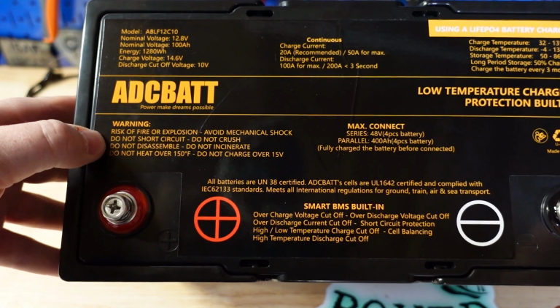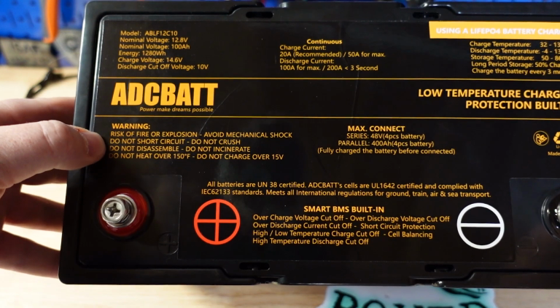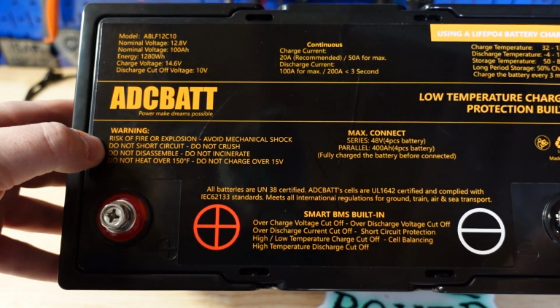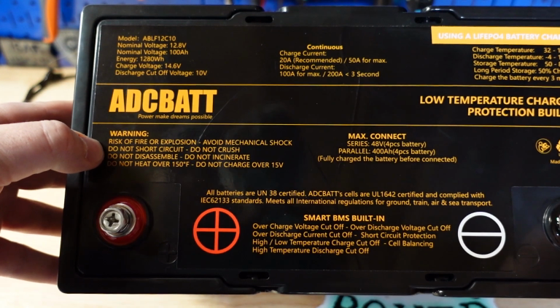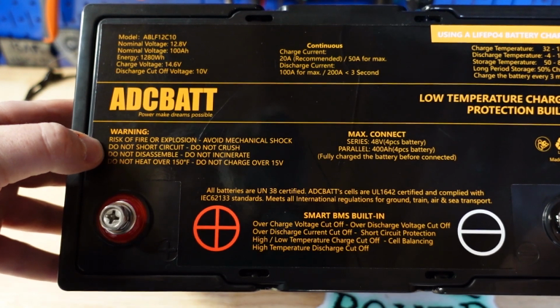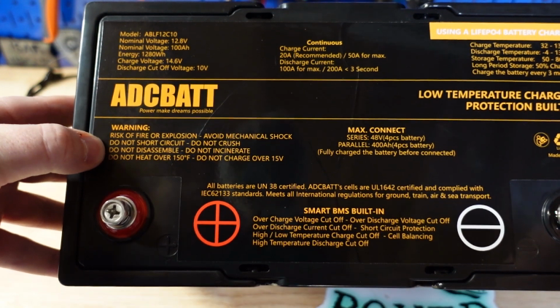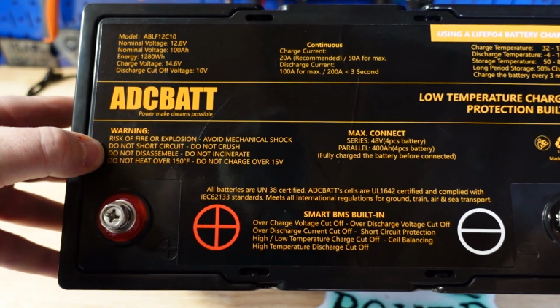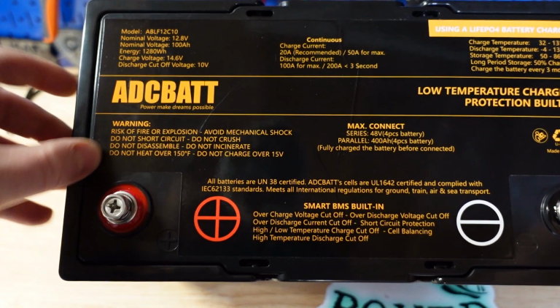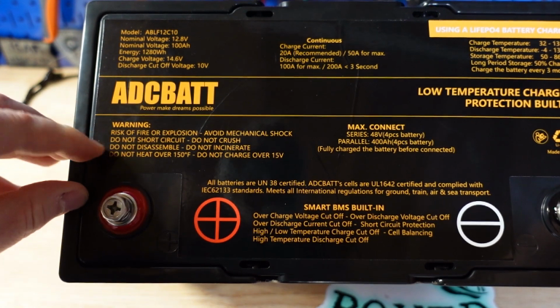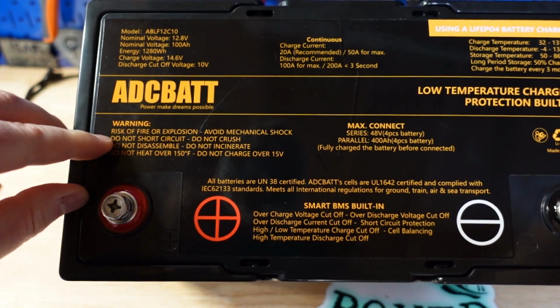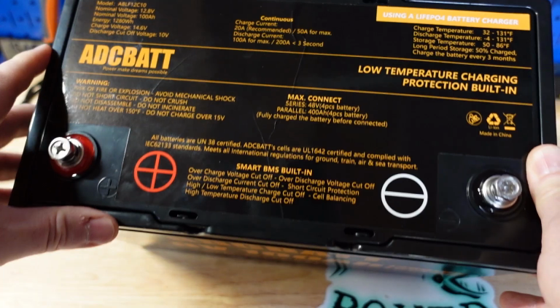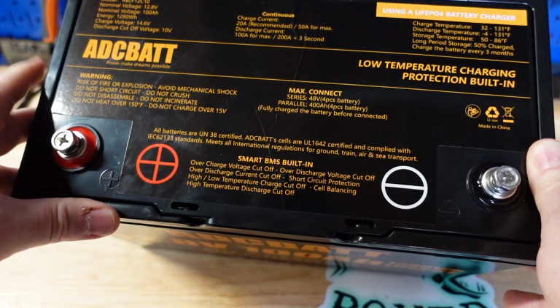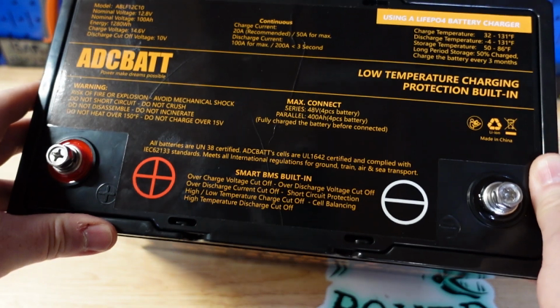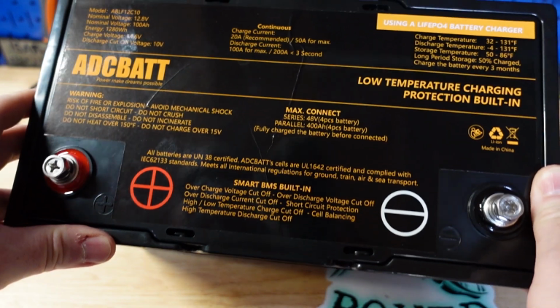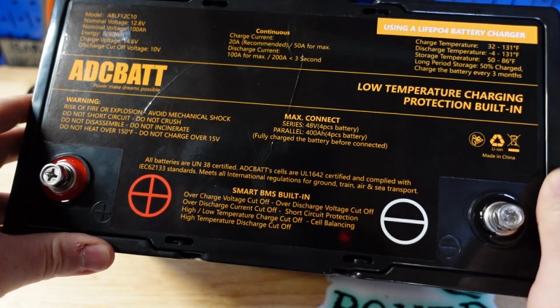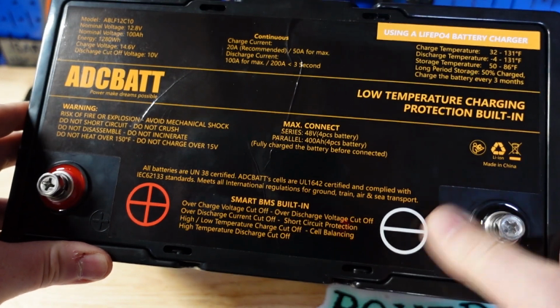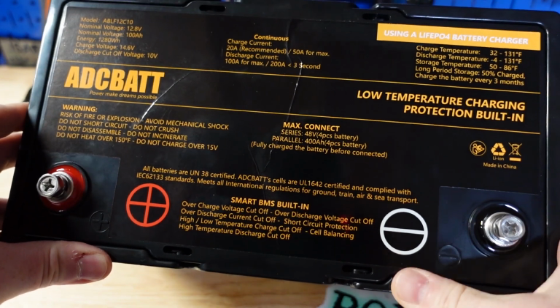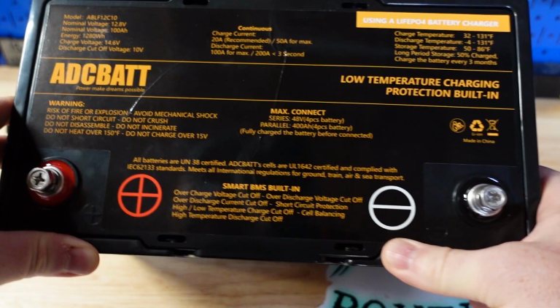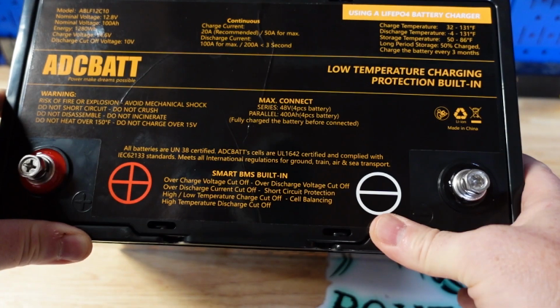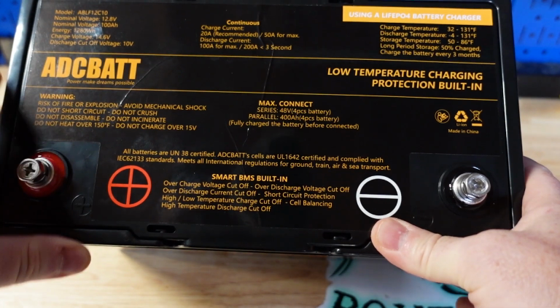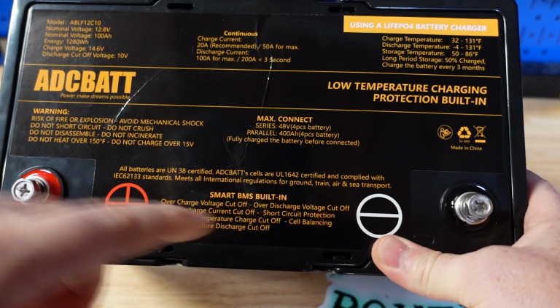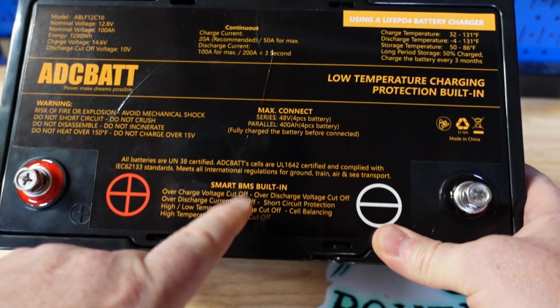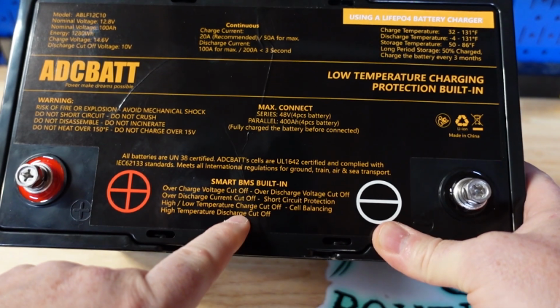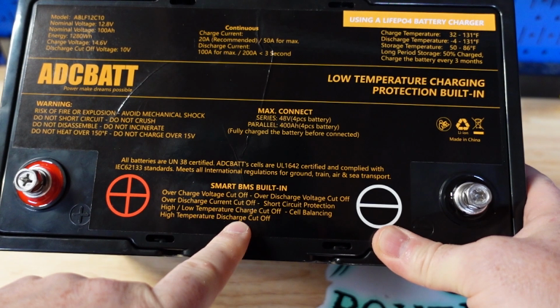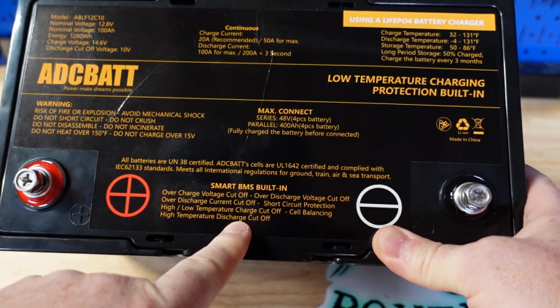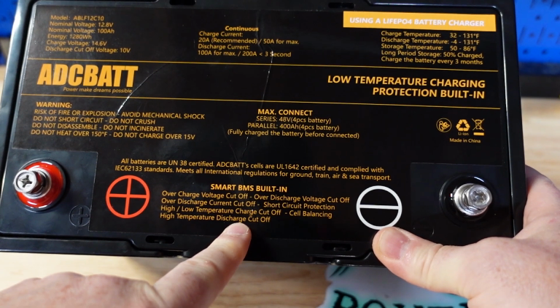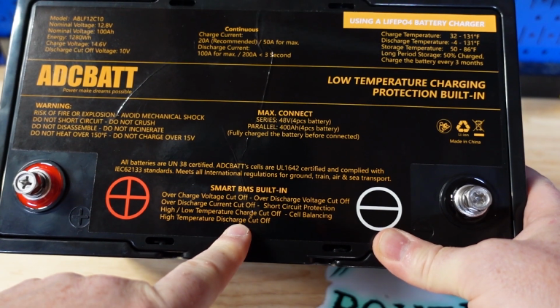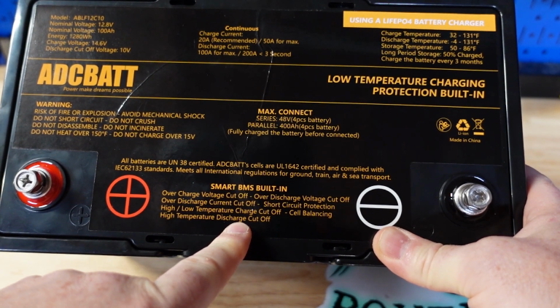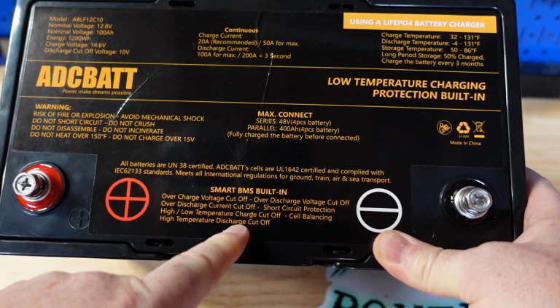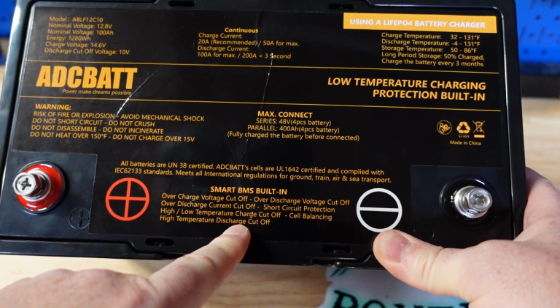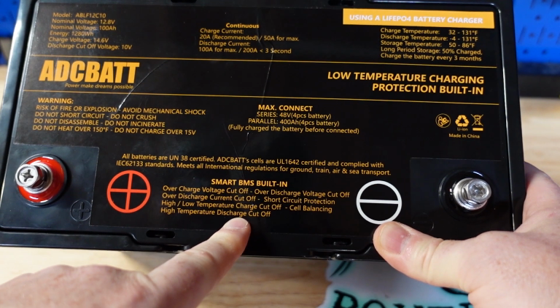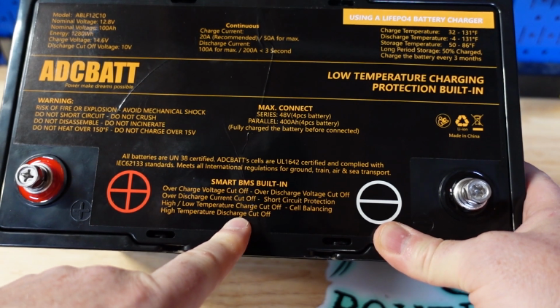It says here: do not short circuit, do not disassemble. We're going to break the rules today. It also has a list of features here from the BMS.